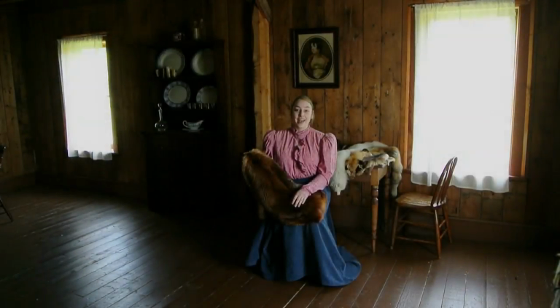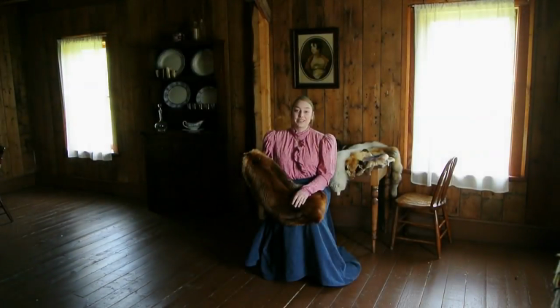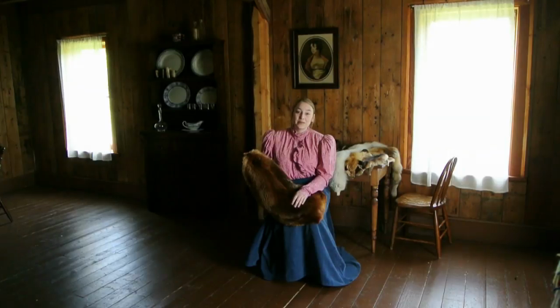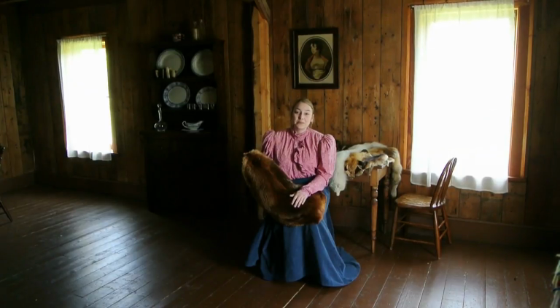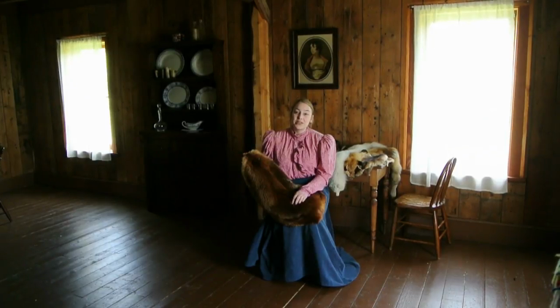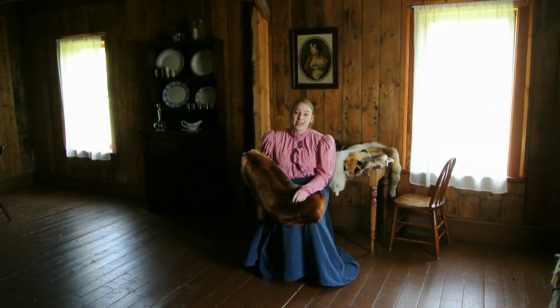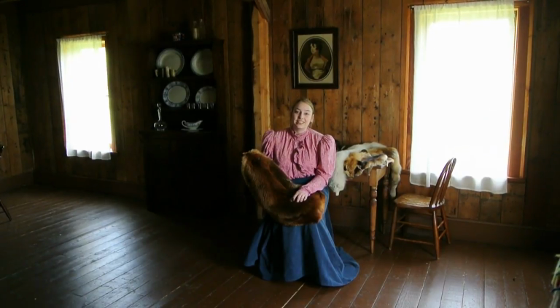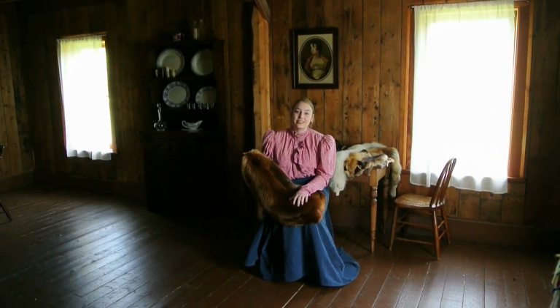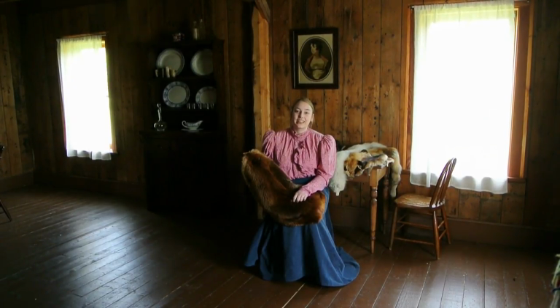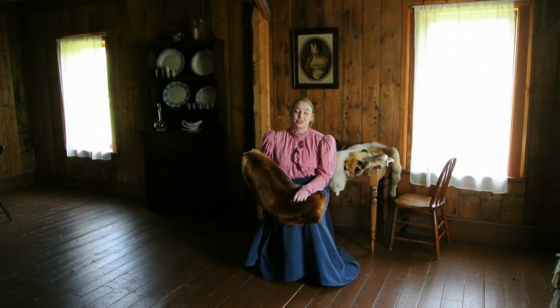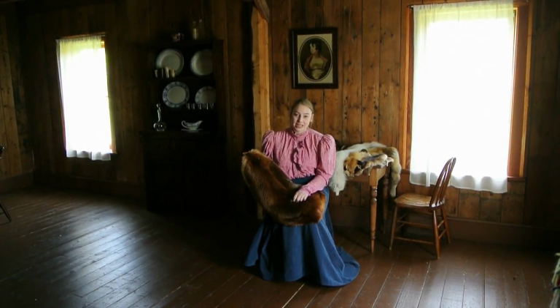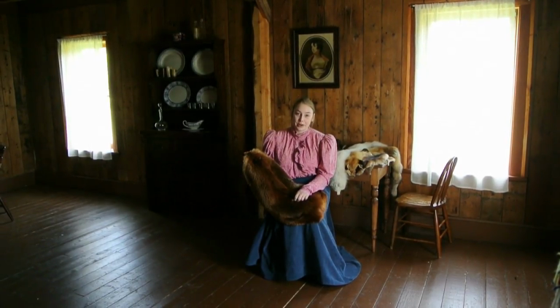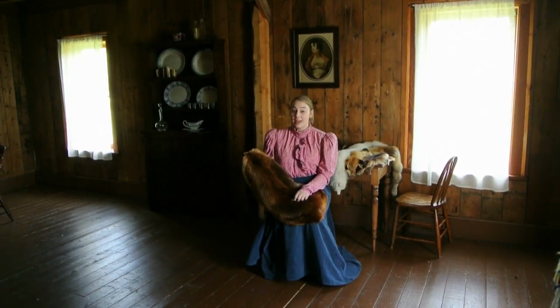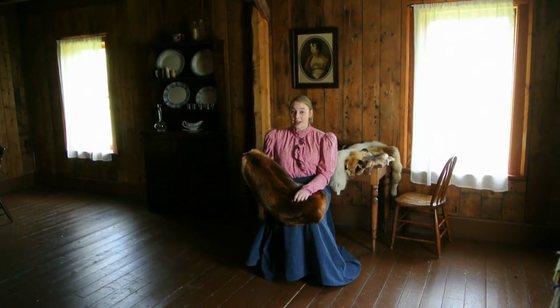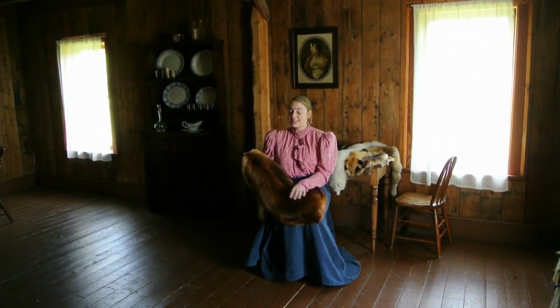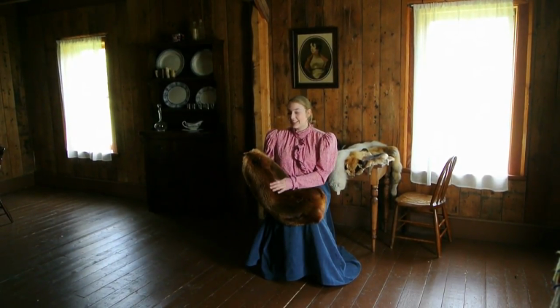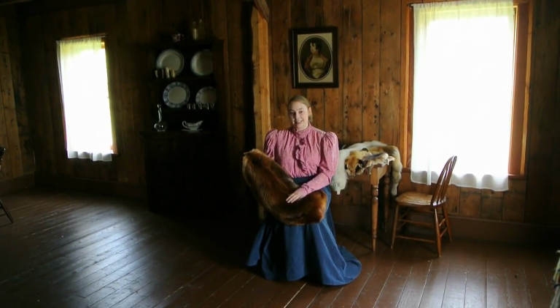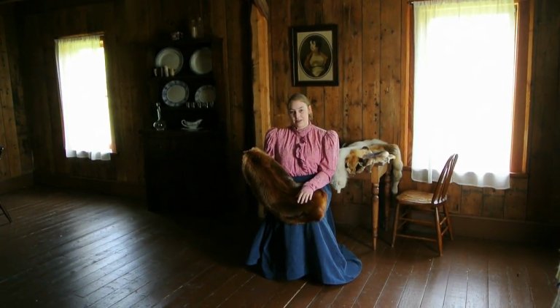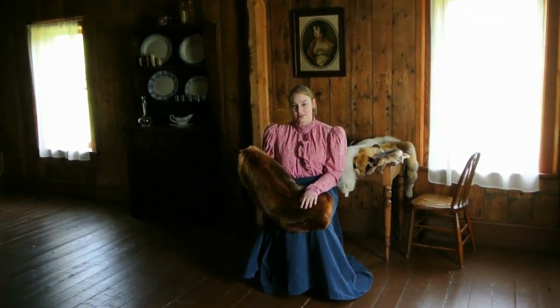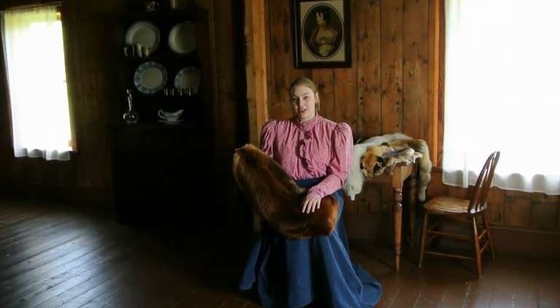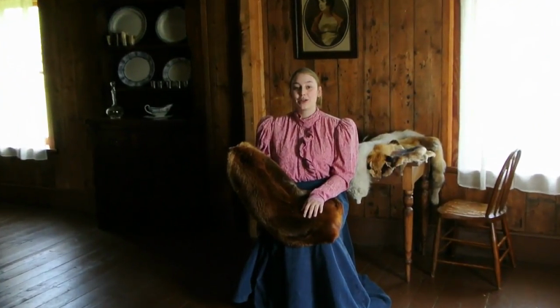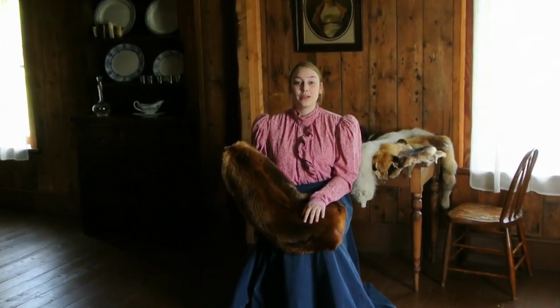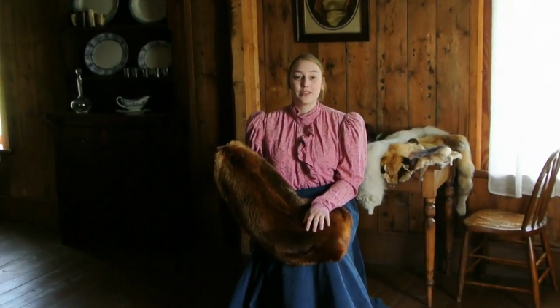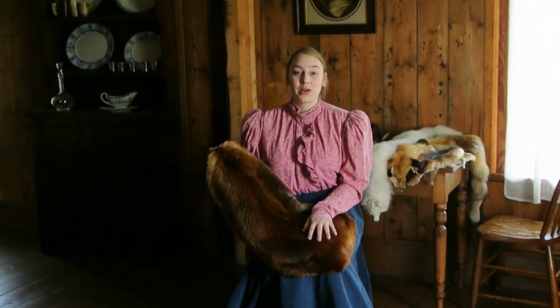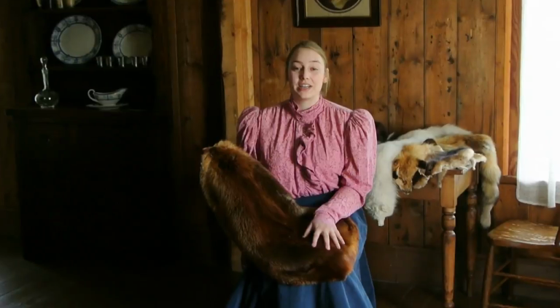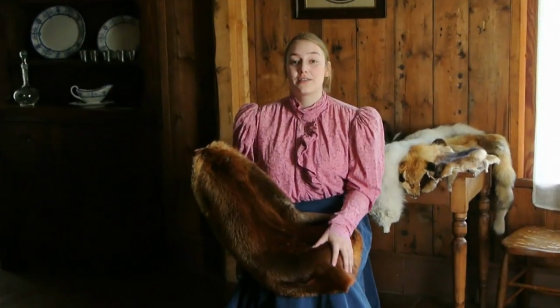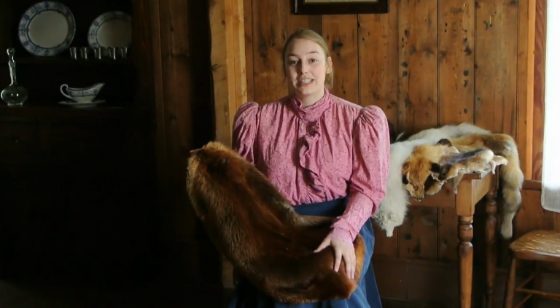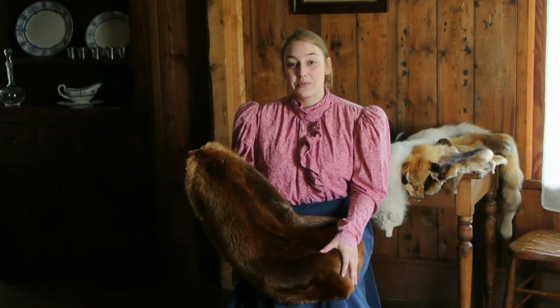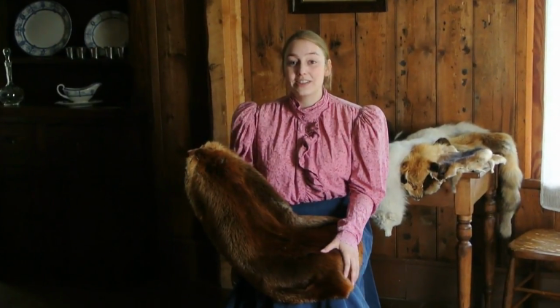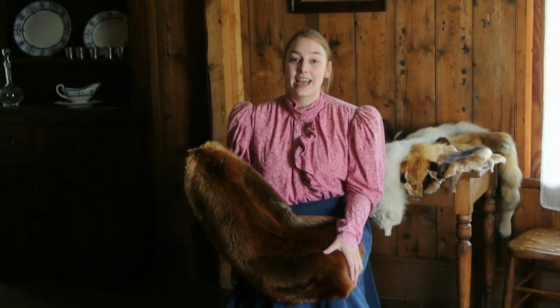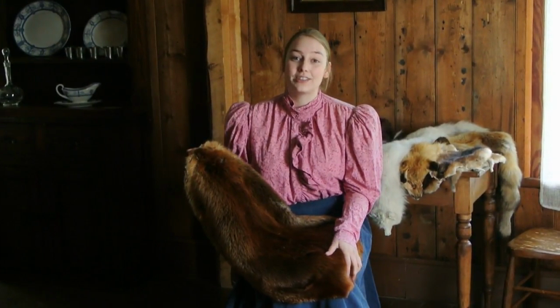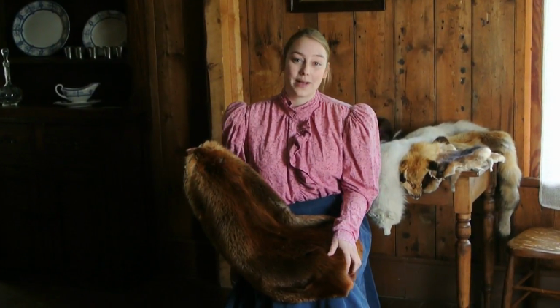This room has been recreated to look like the trading room. Pelts, like this beaver fur, would have been traded for tinwares and traps.